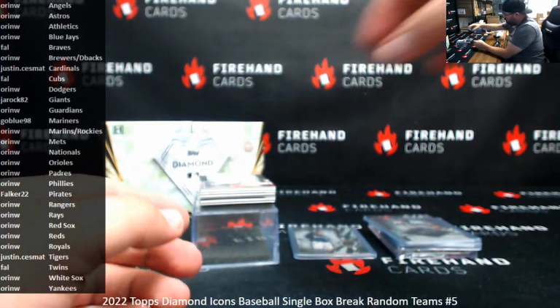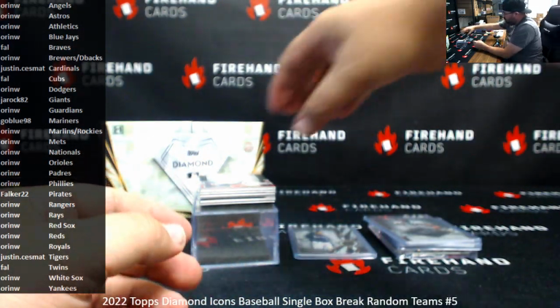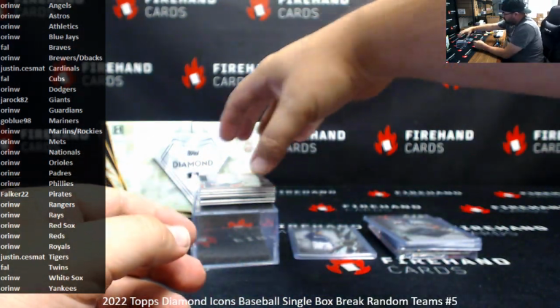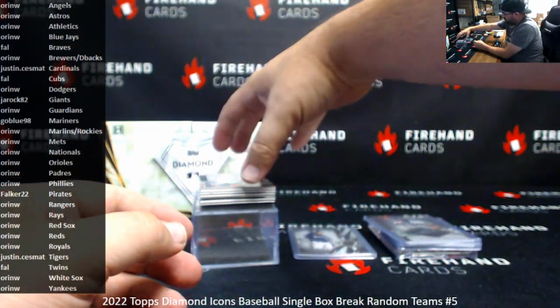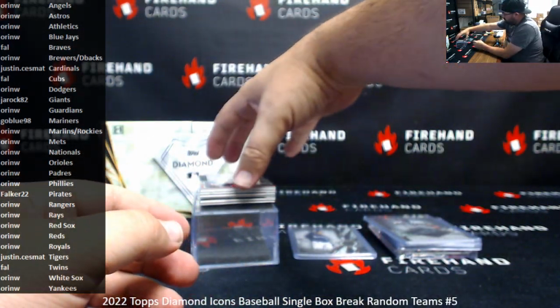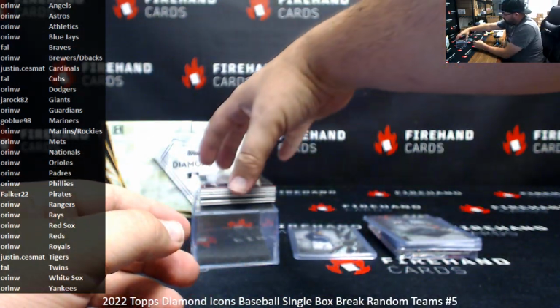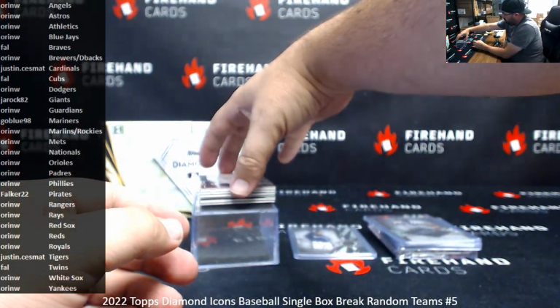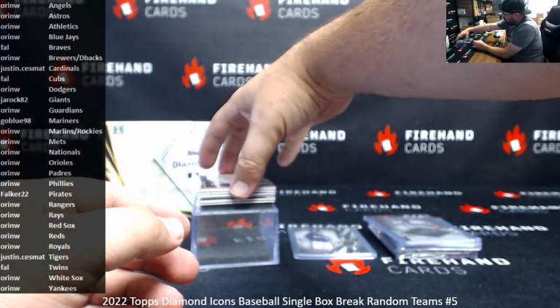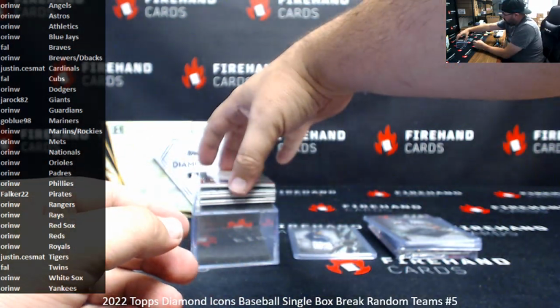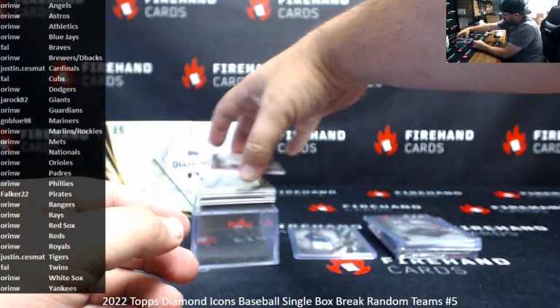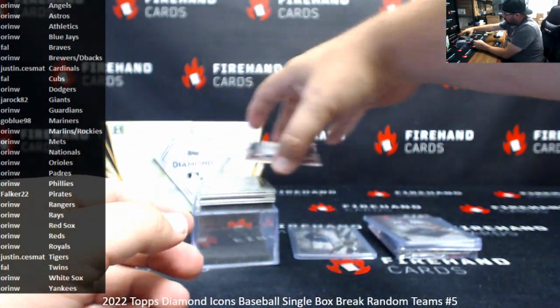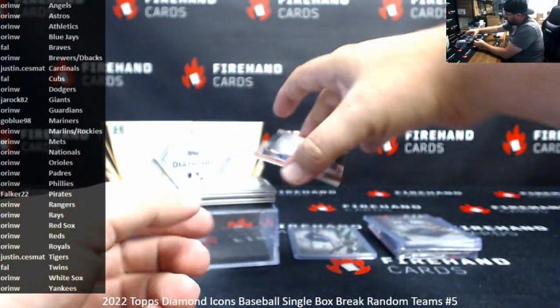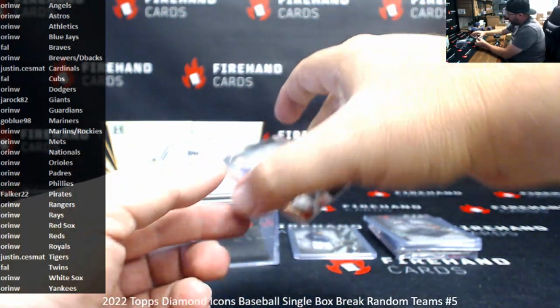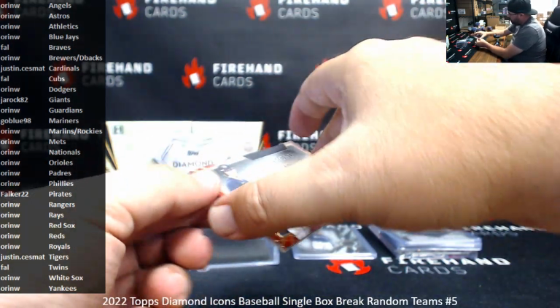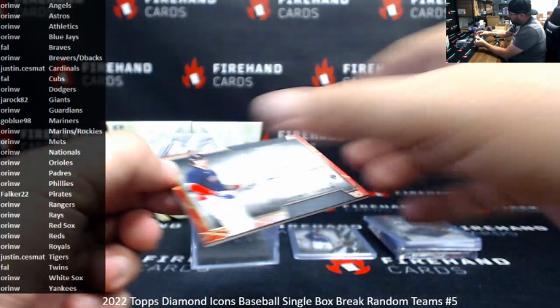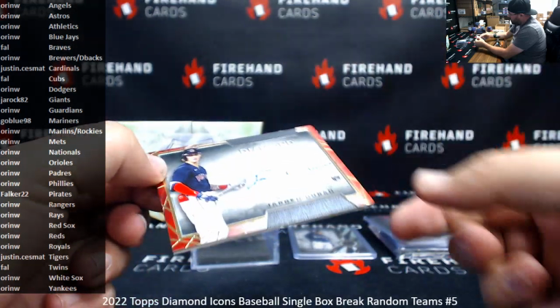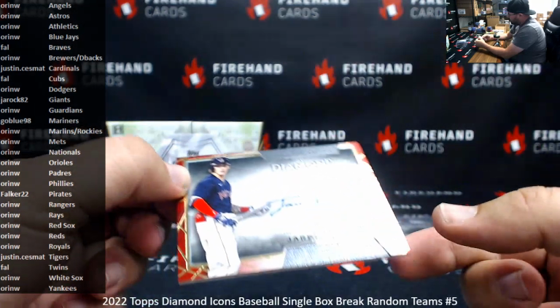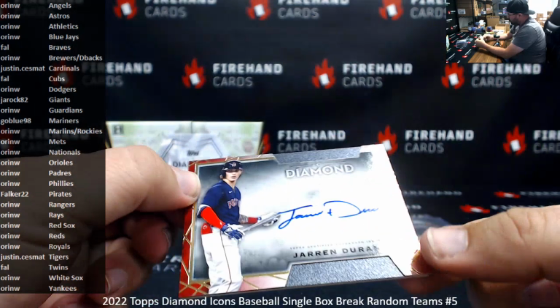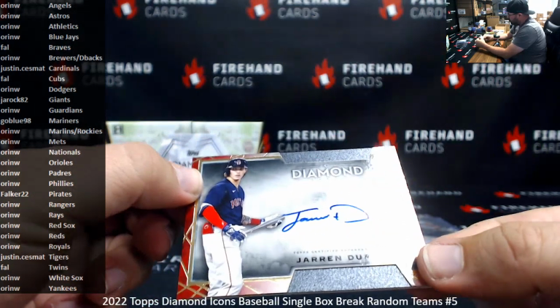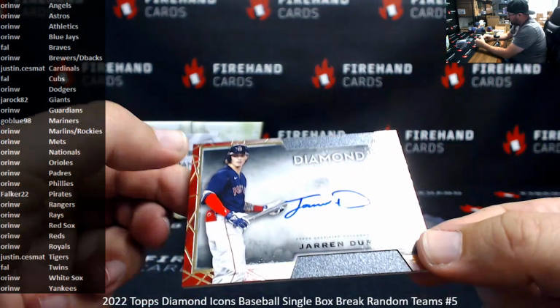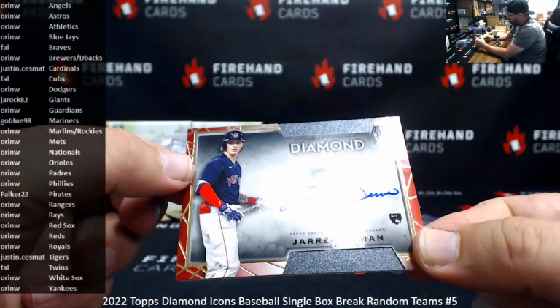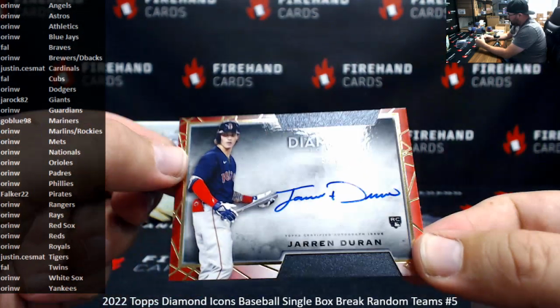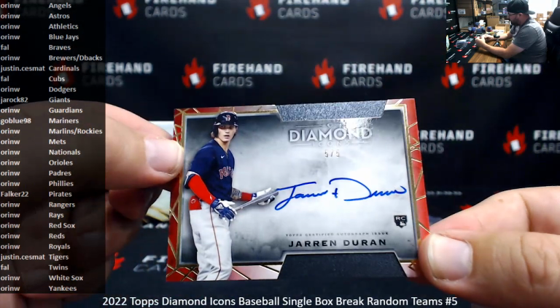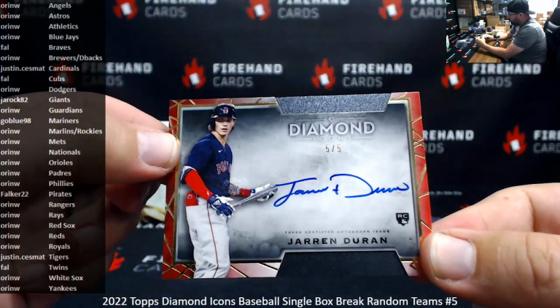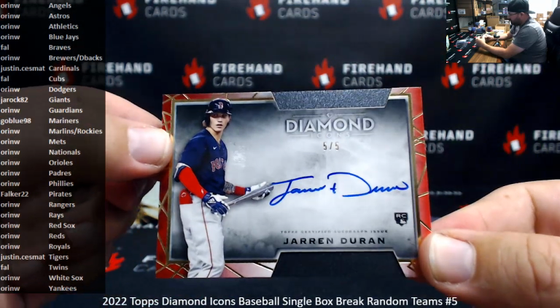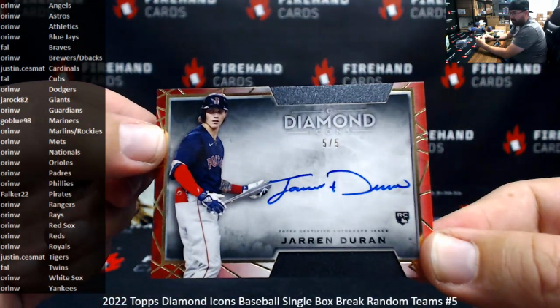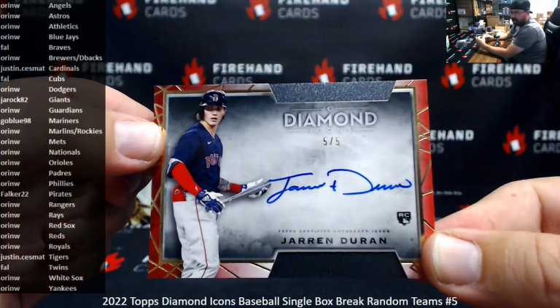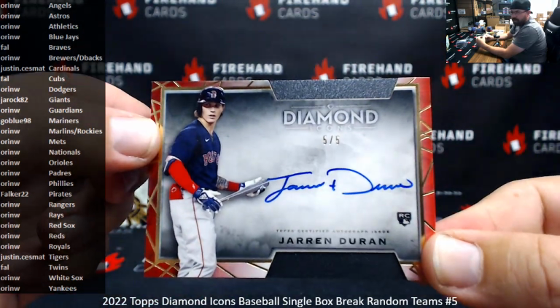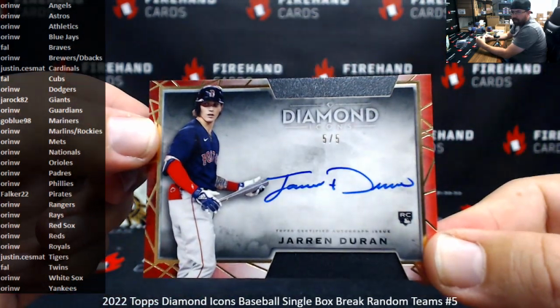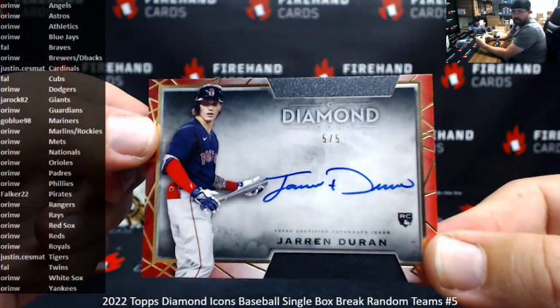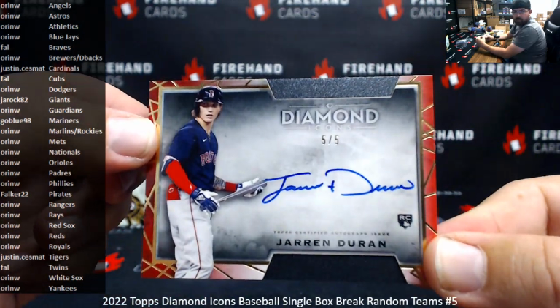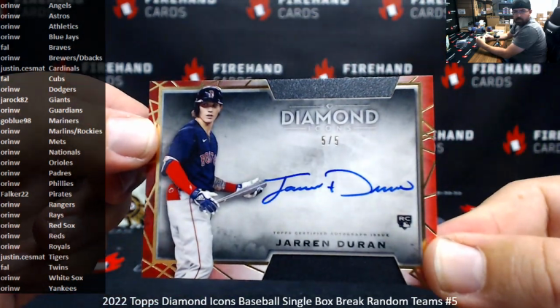Next up is a Red Bordered Horizontal Auto, 5 of 5, Jared Duren — Red Sox going to Oren.